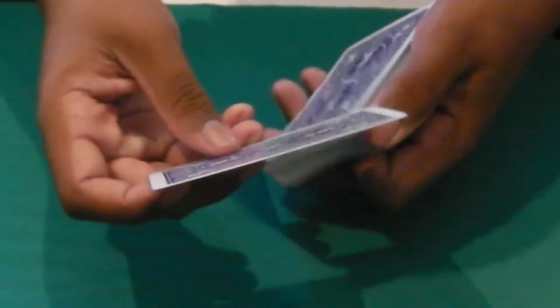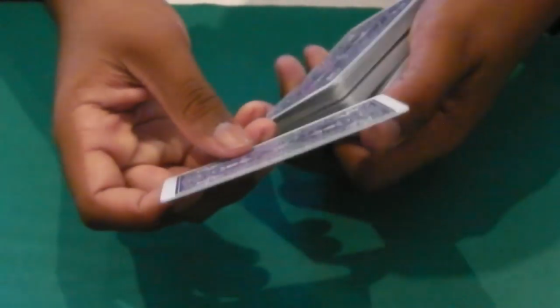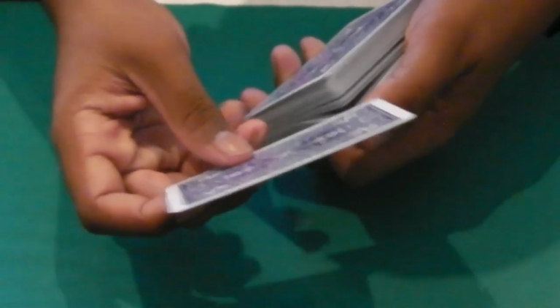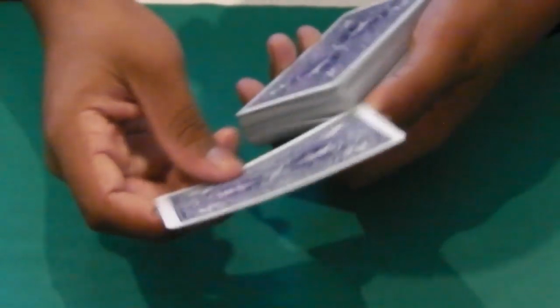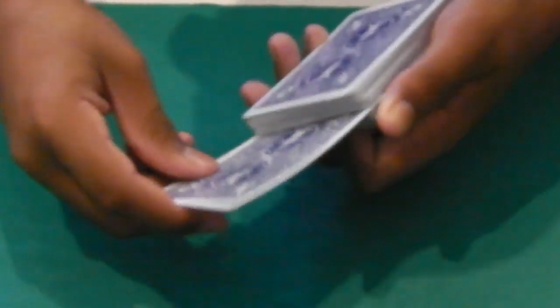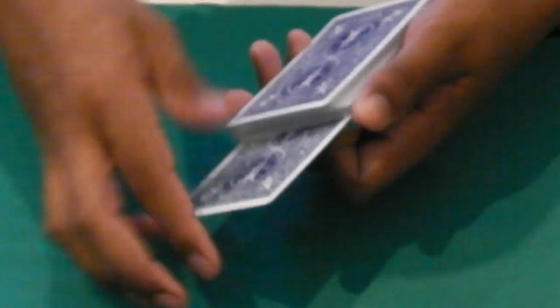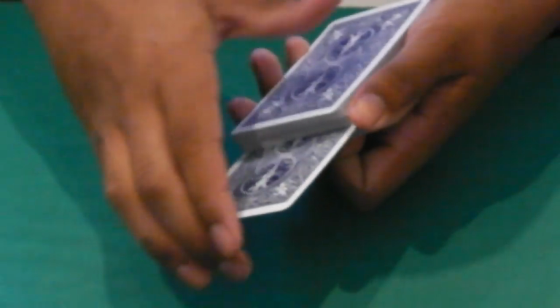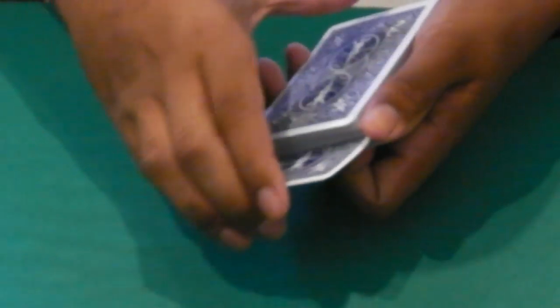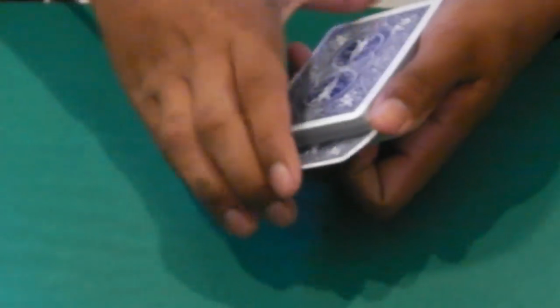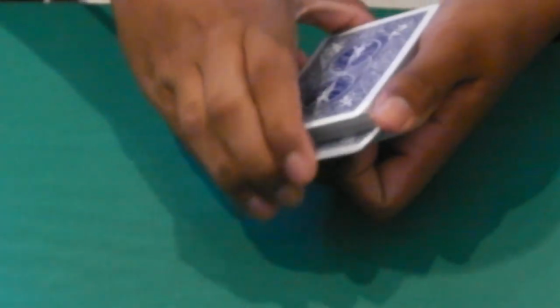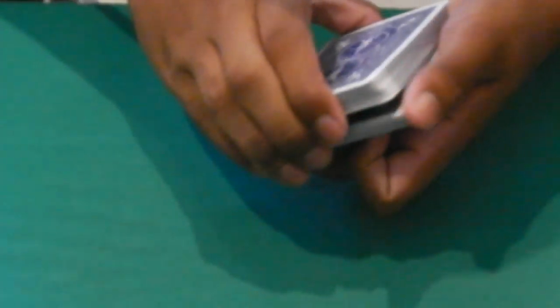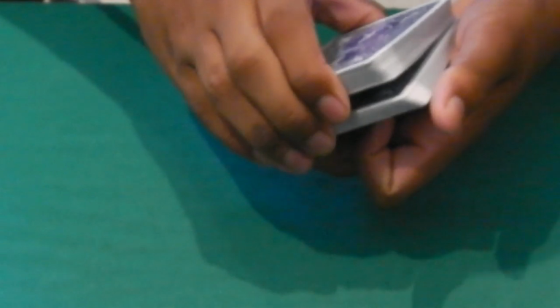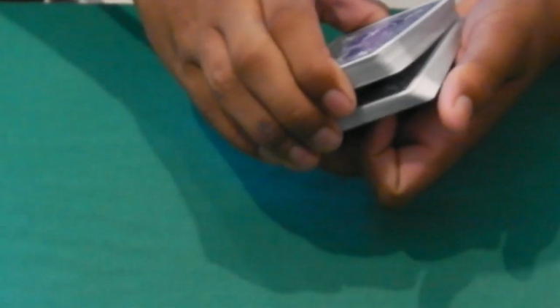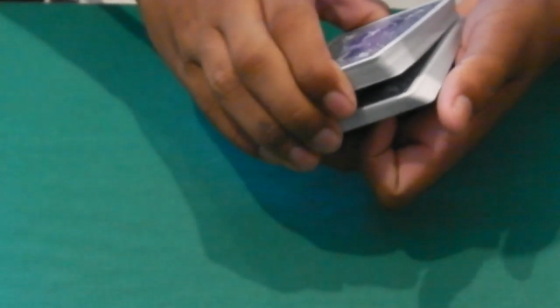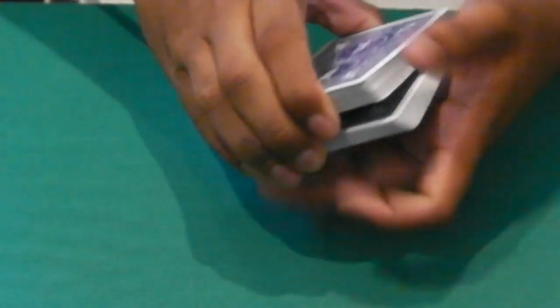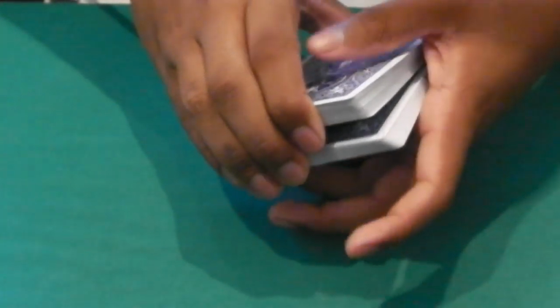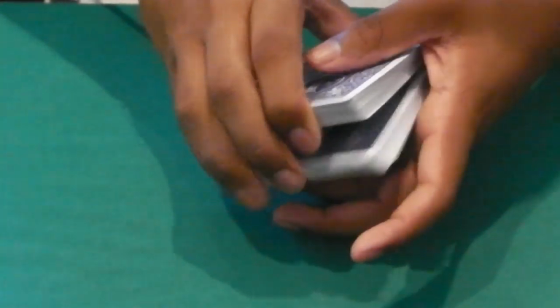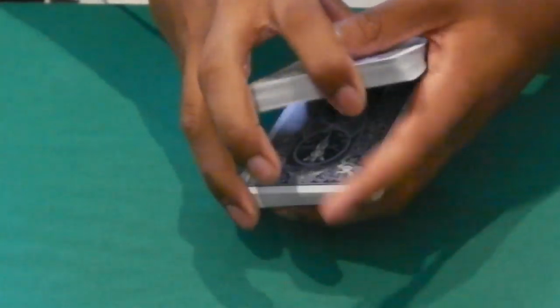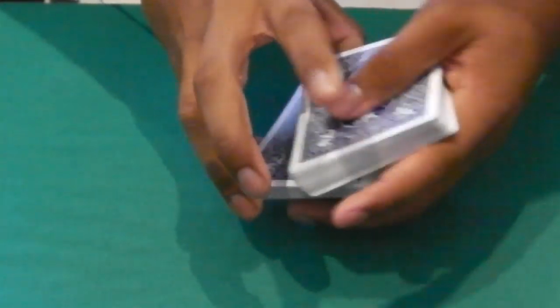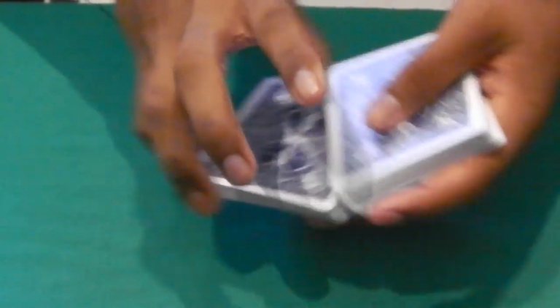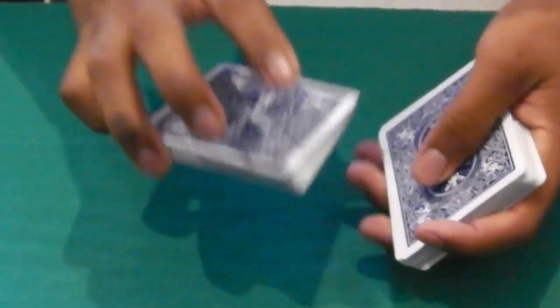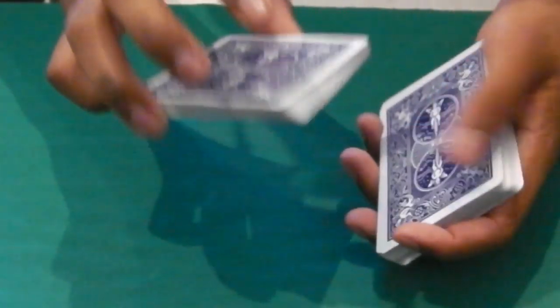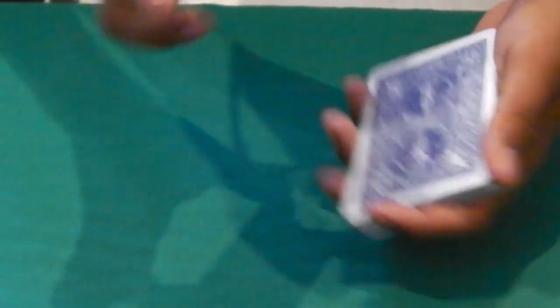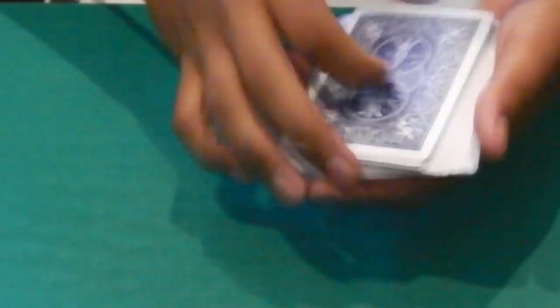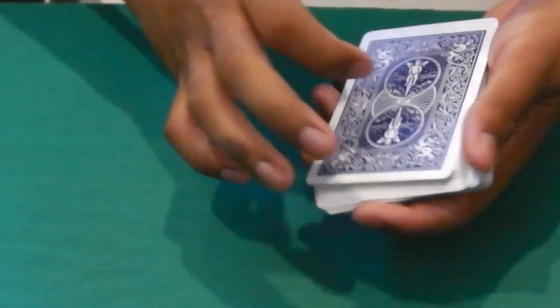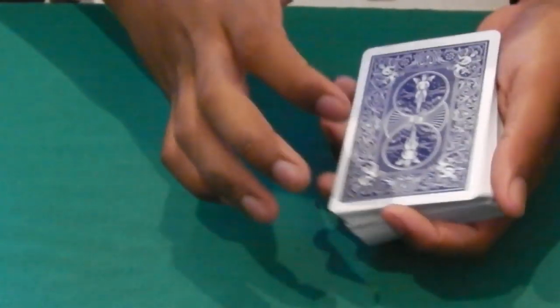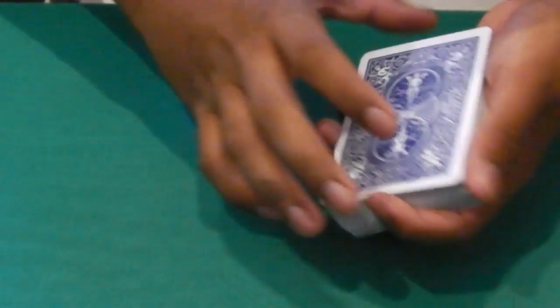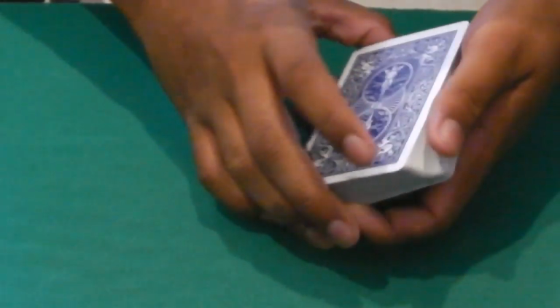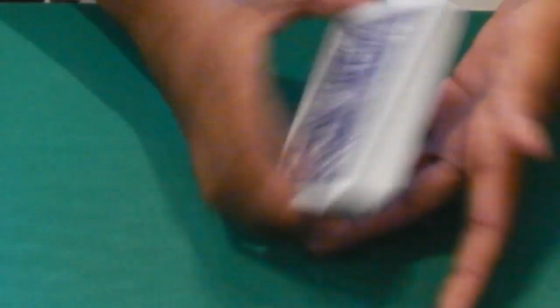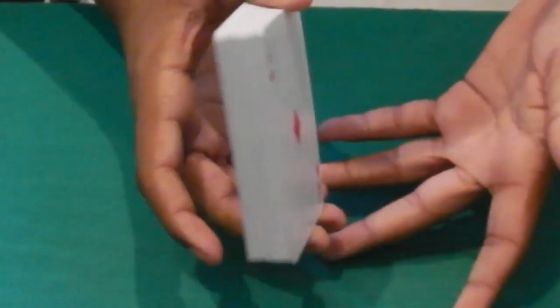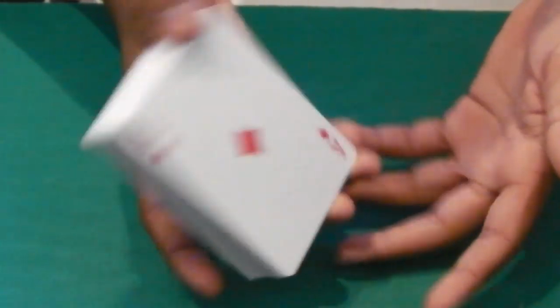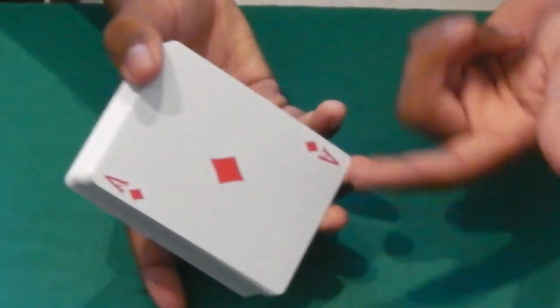So: place it, pull up, swing cut, and there you go.